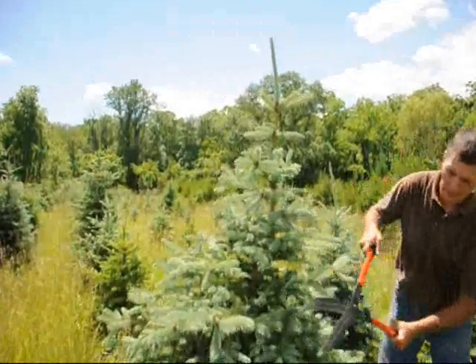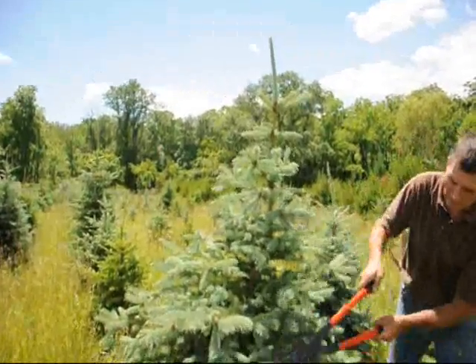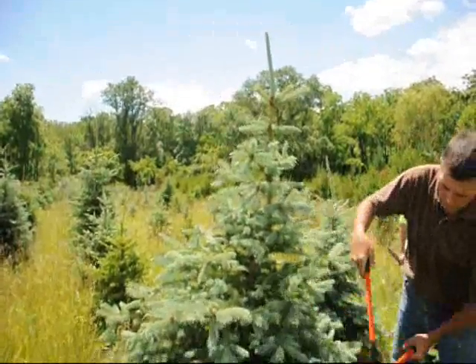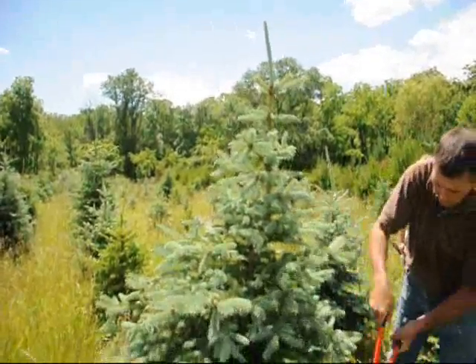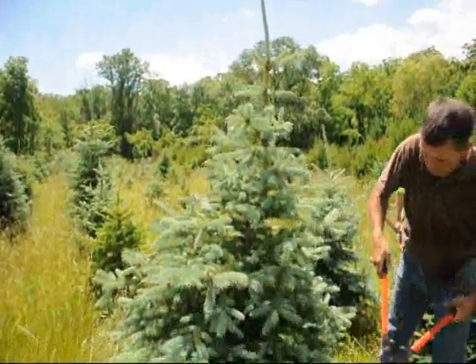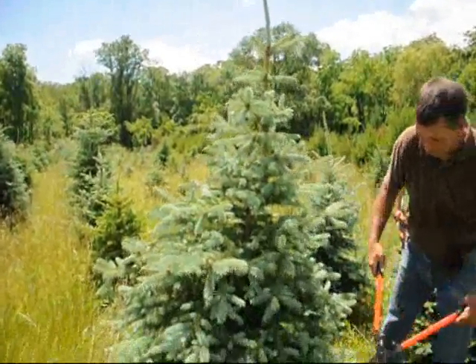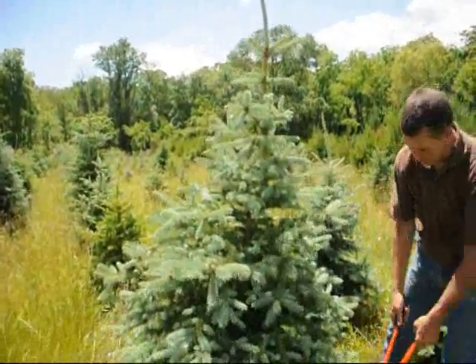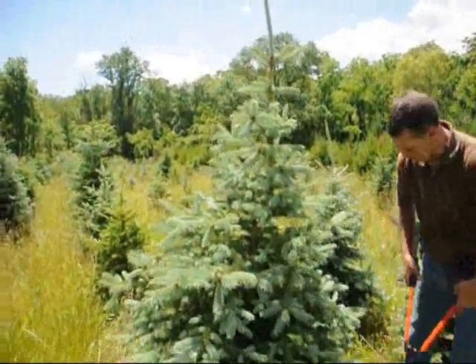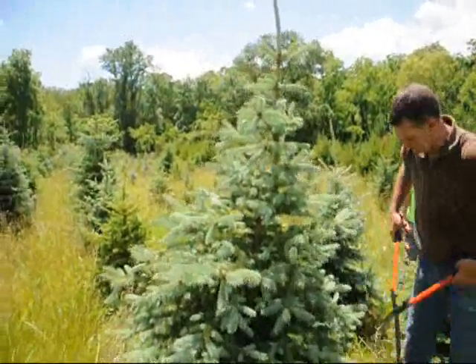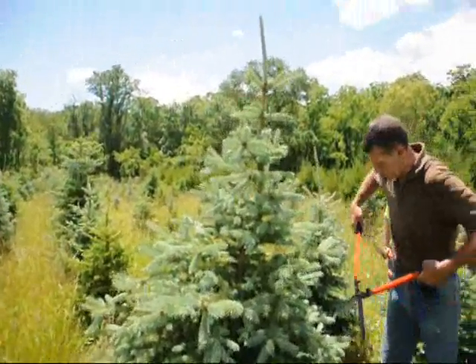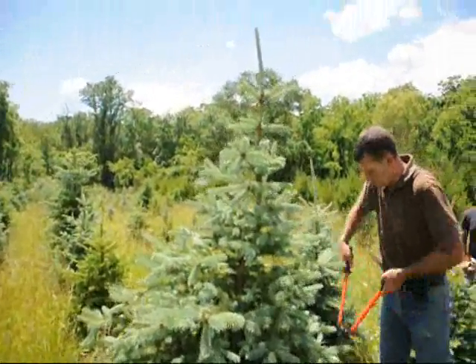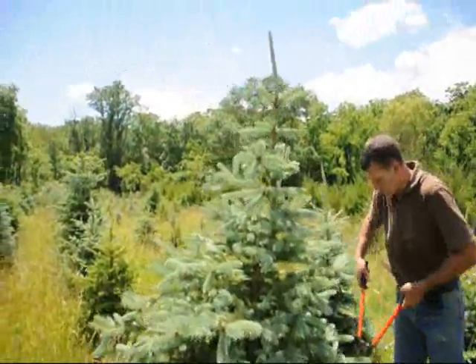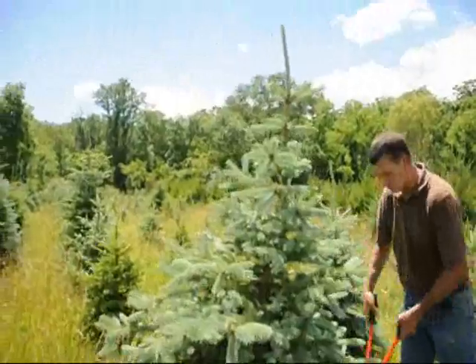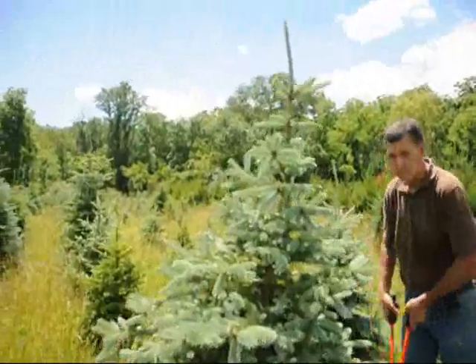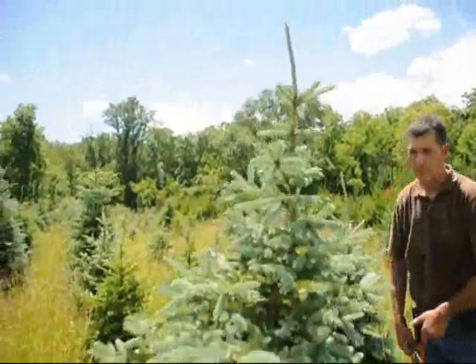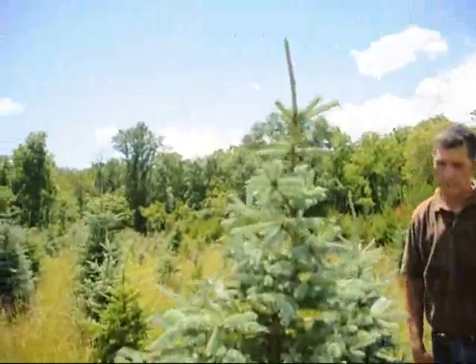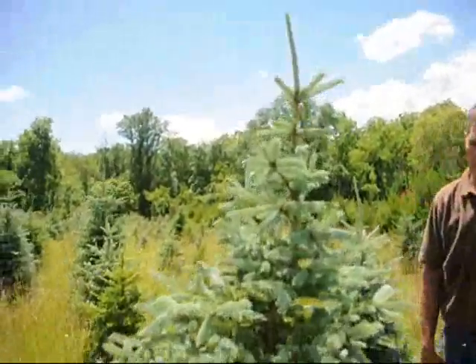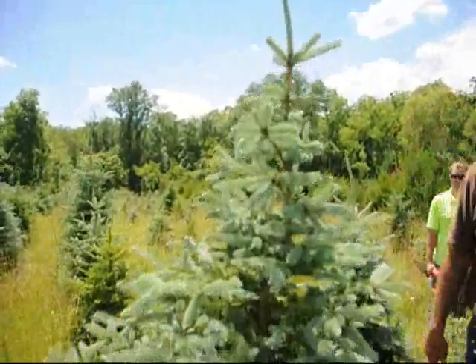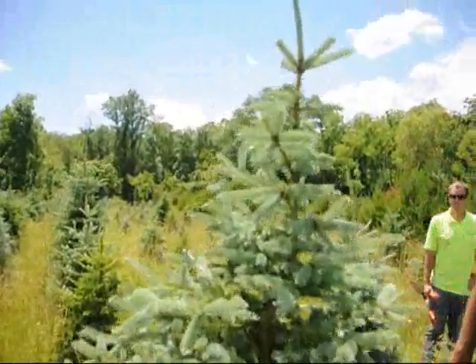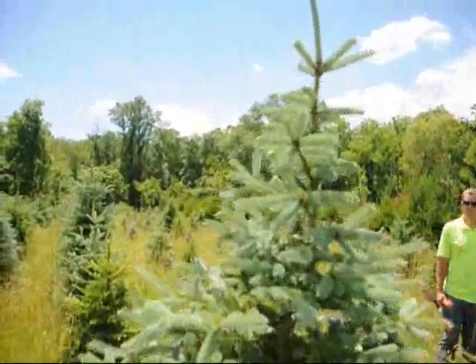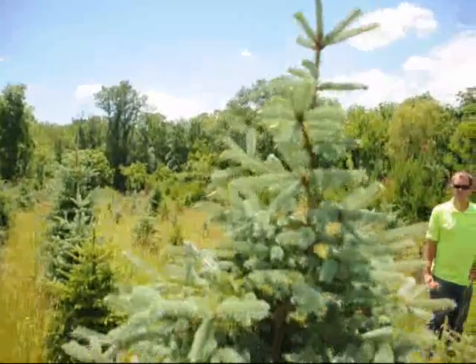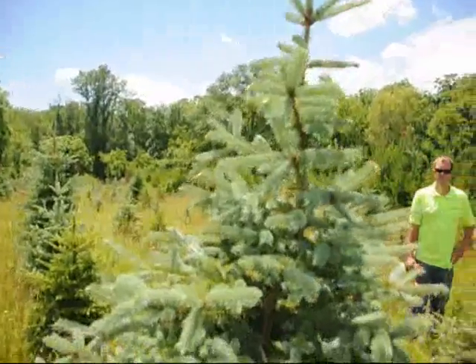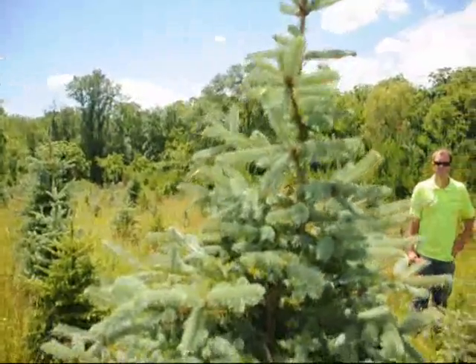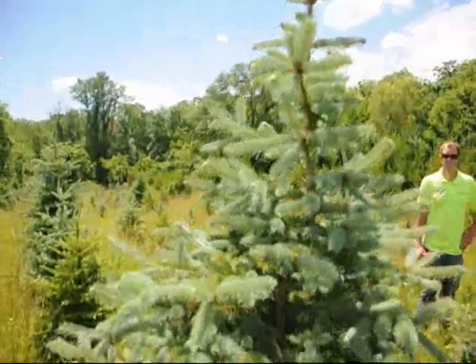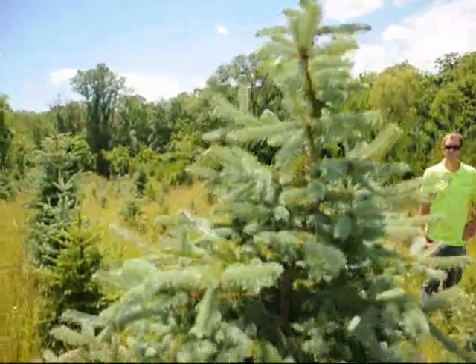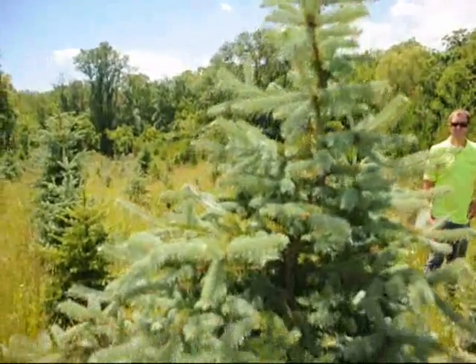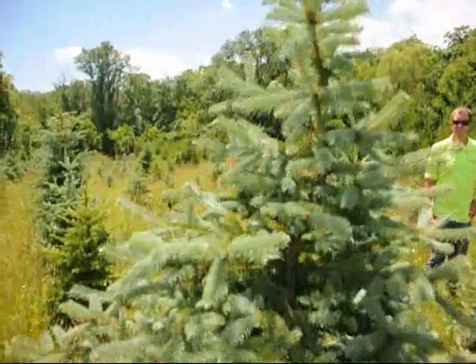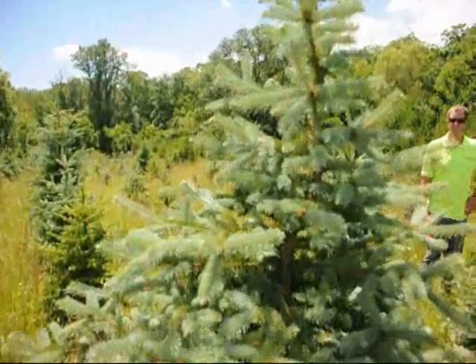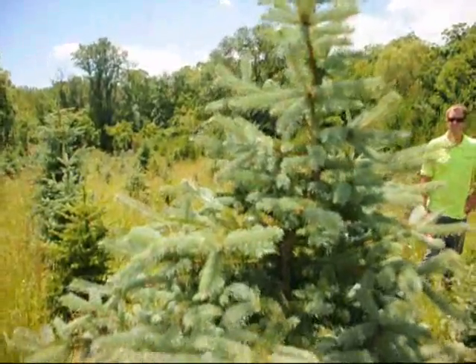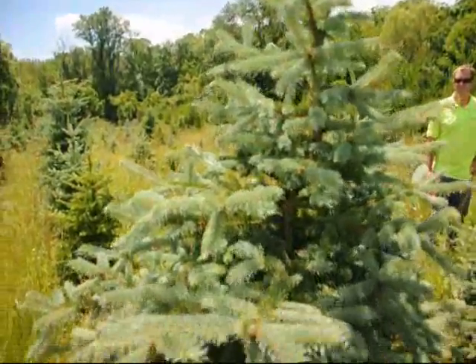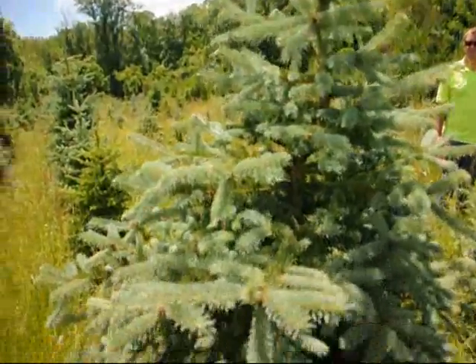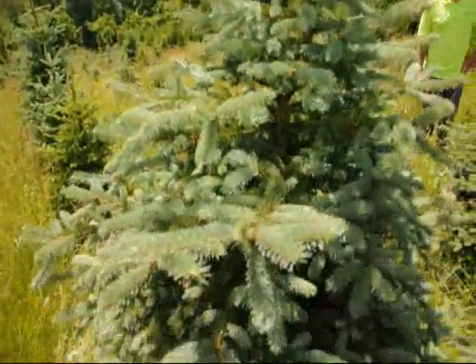There you go, that's all it takes. Mike, on this tree we have some Cooley Spruce Gall aphid. You want to explain about that?